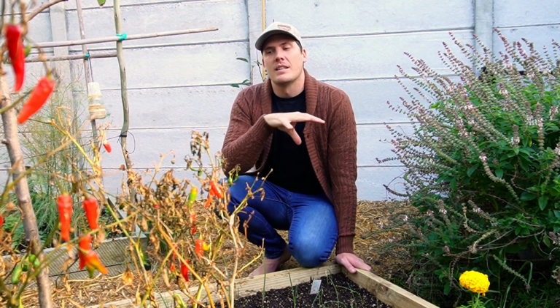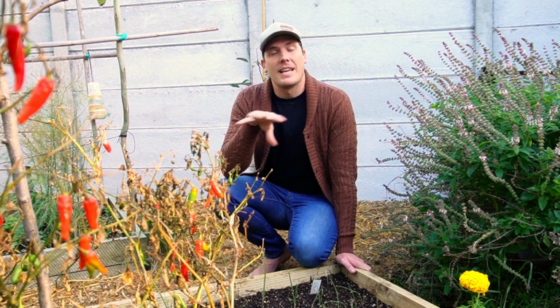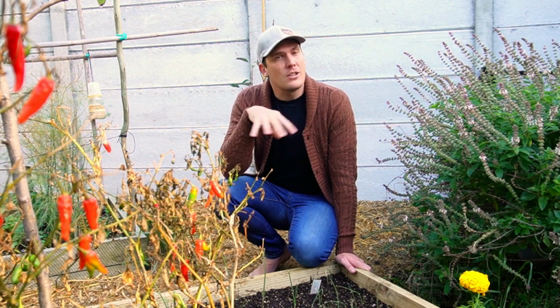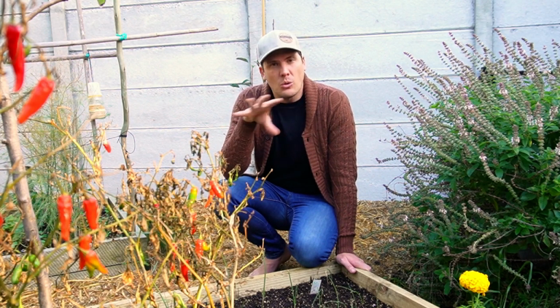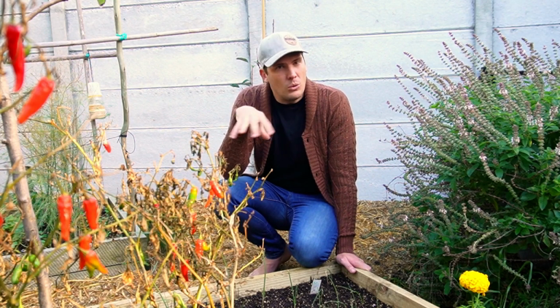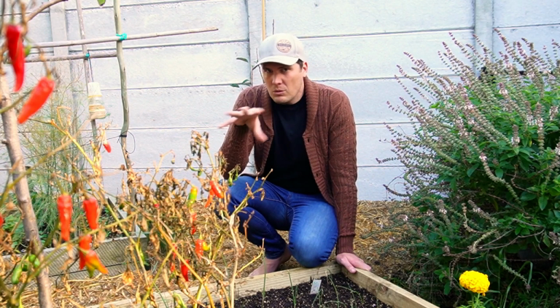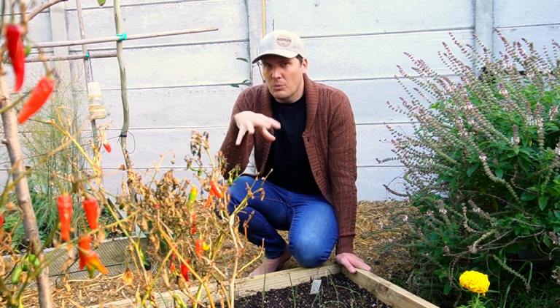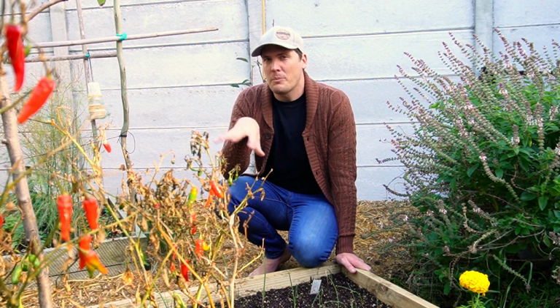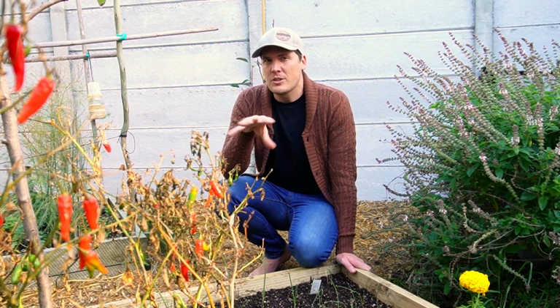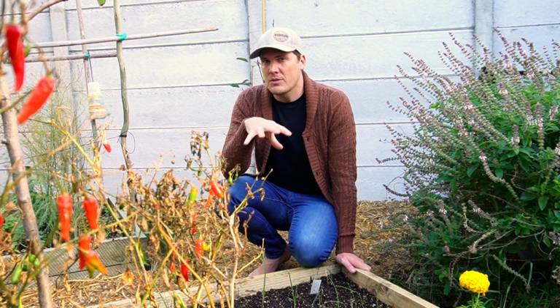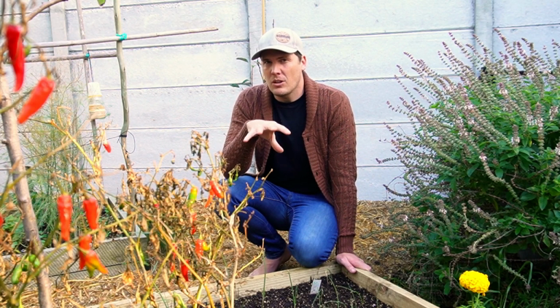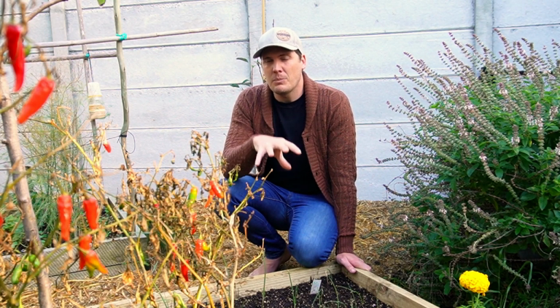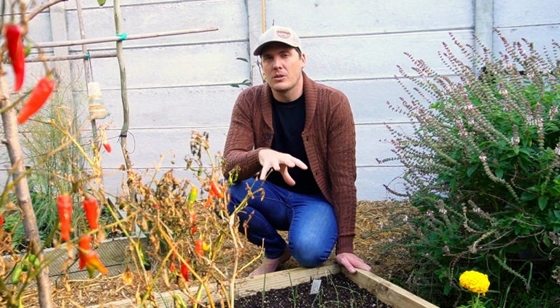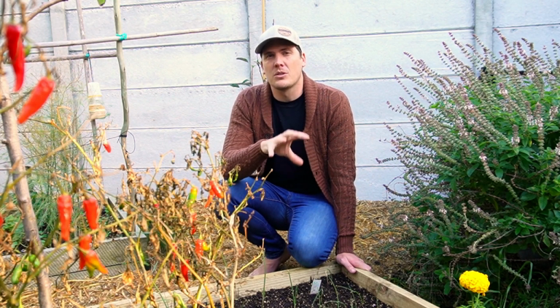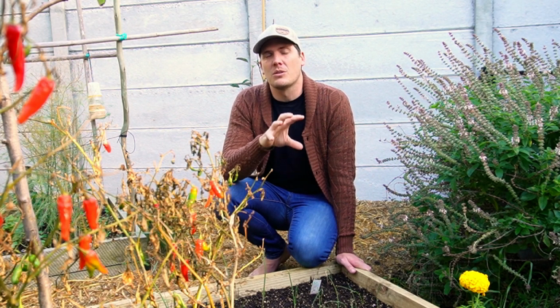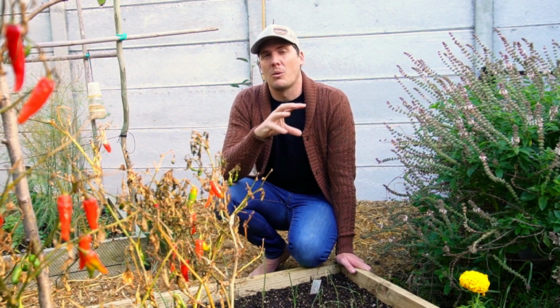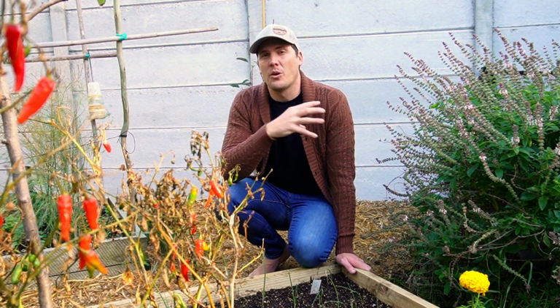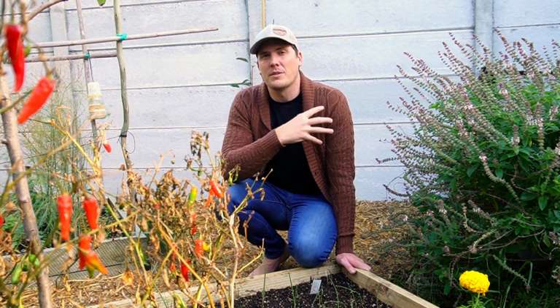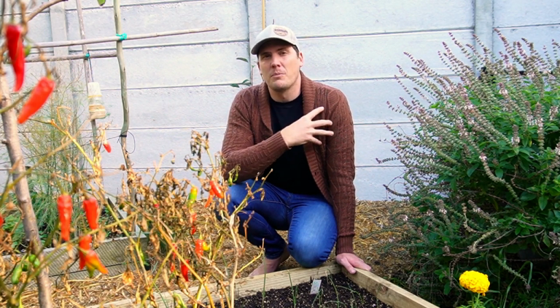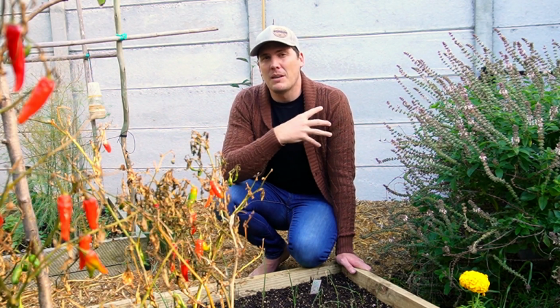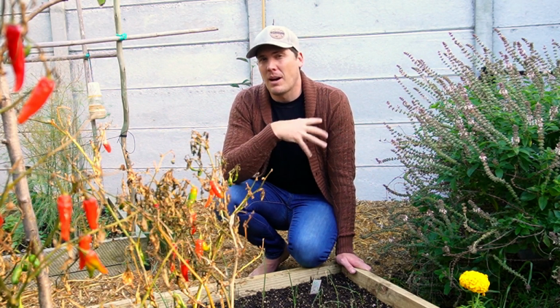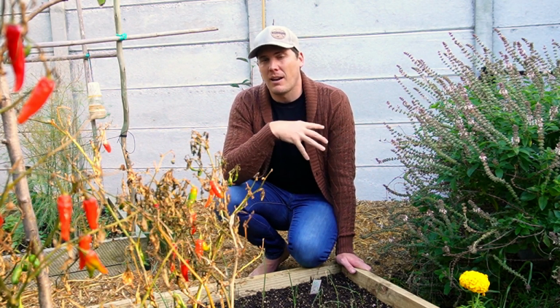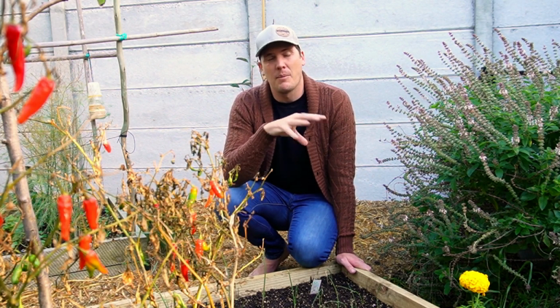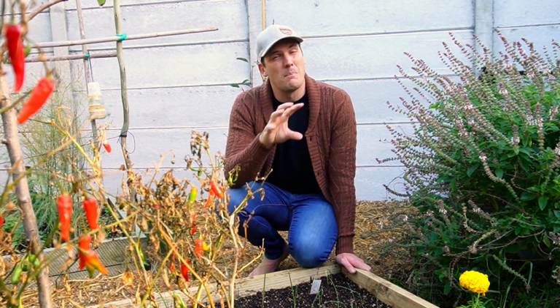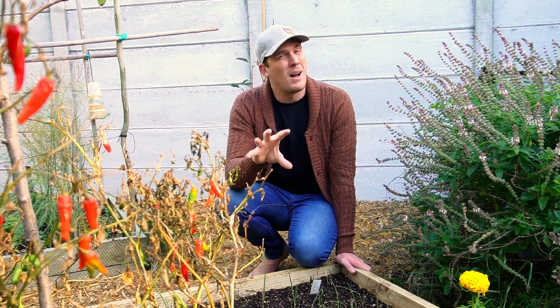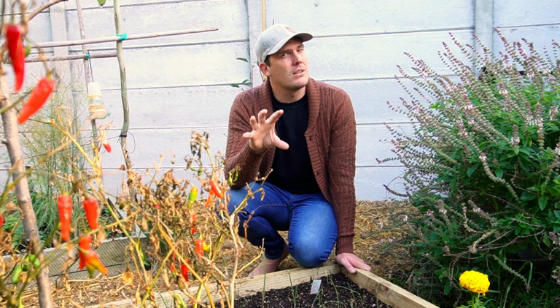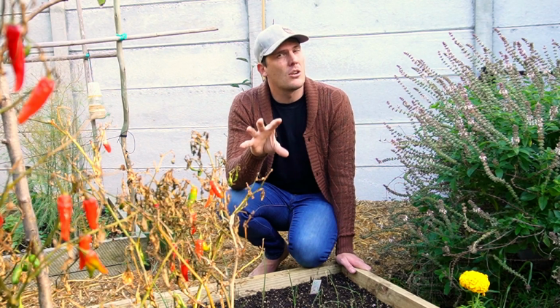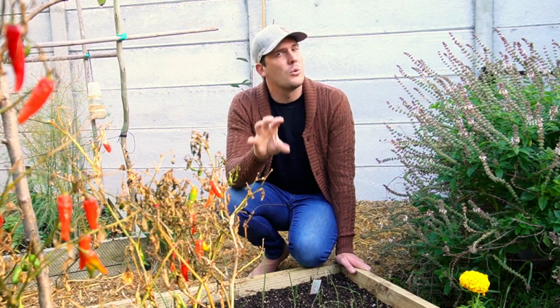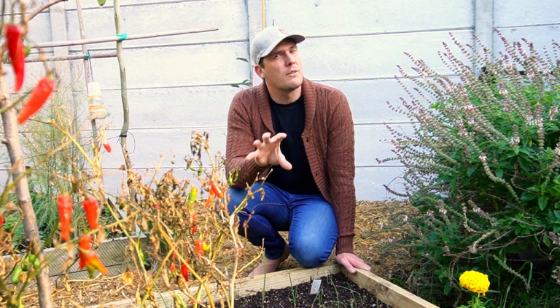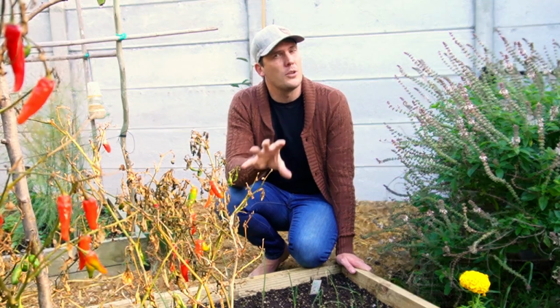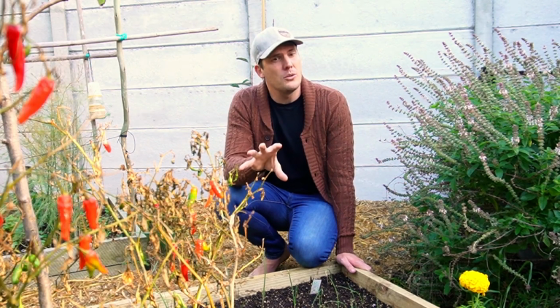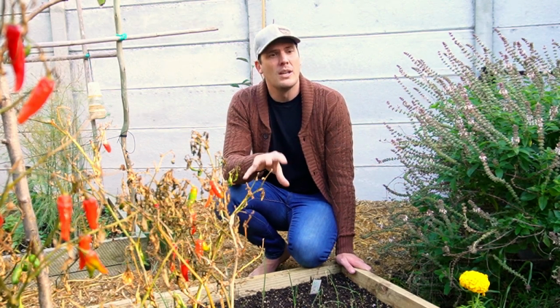Take all of this with a pinch of salt, because what works for me in my climate might not work for you. That's why I'm giving you multiple options.